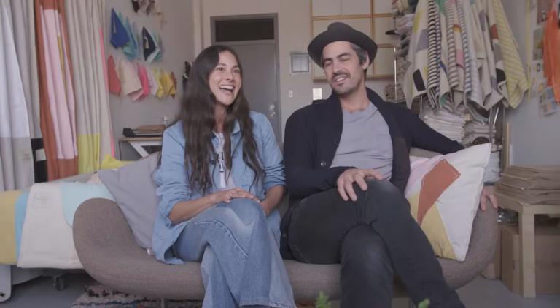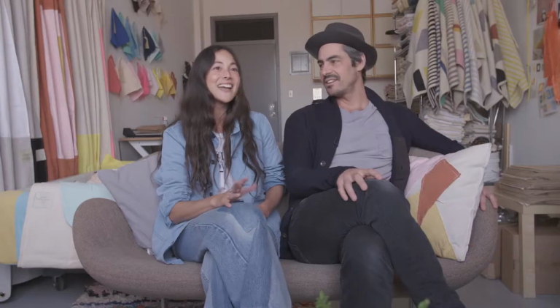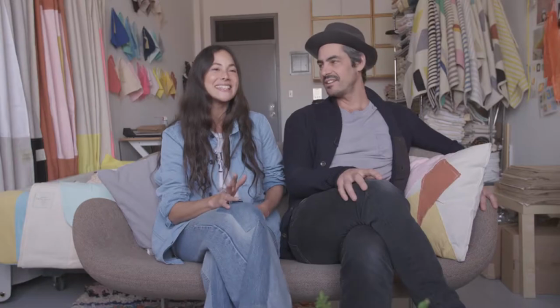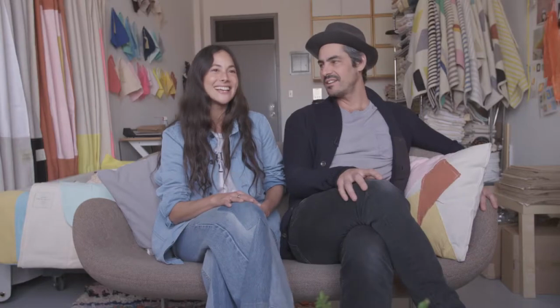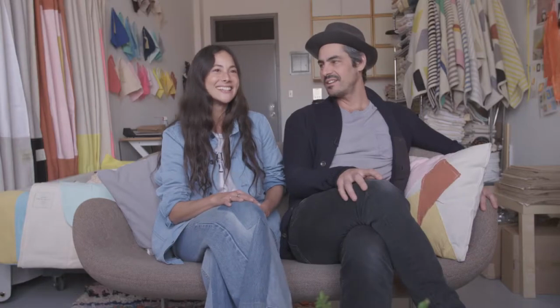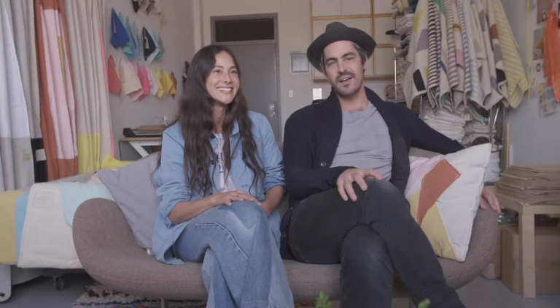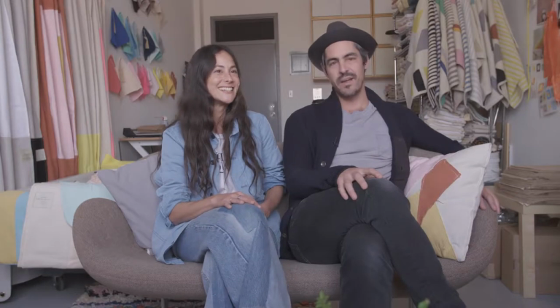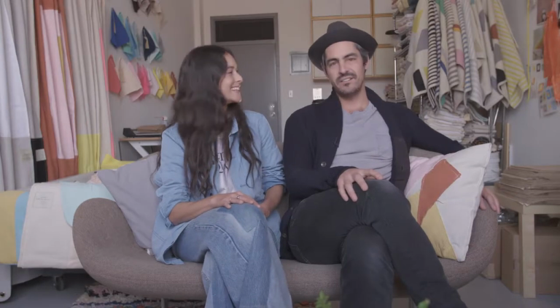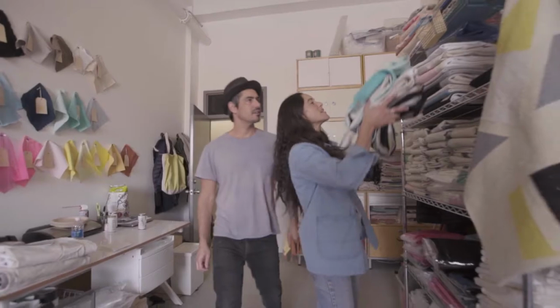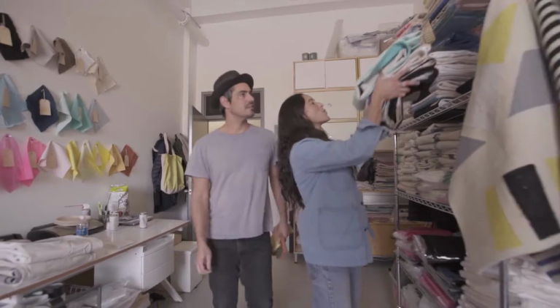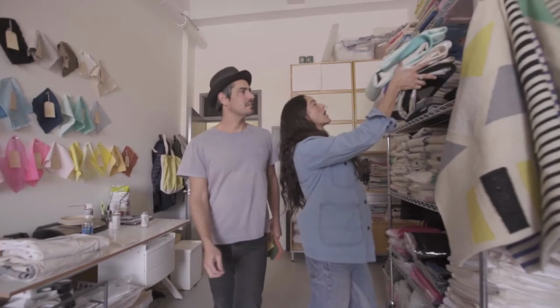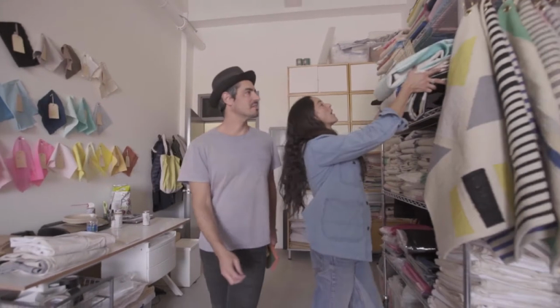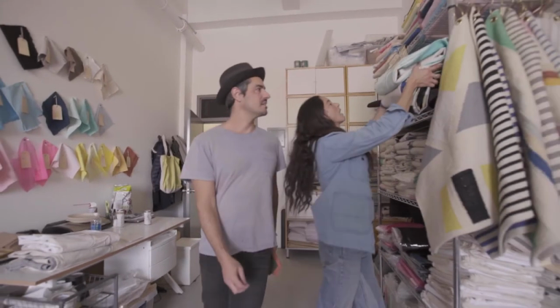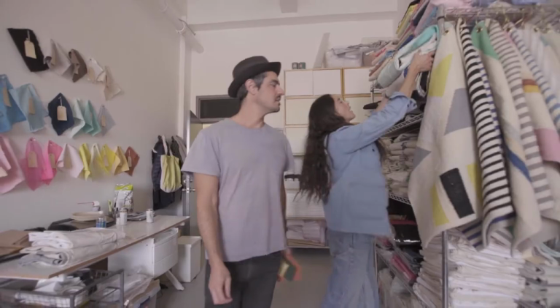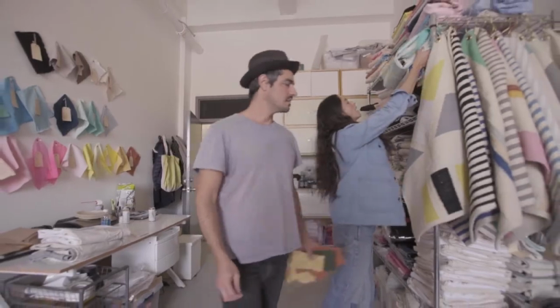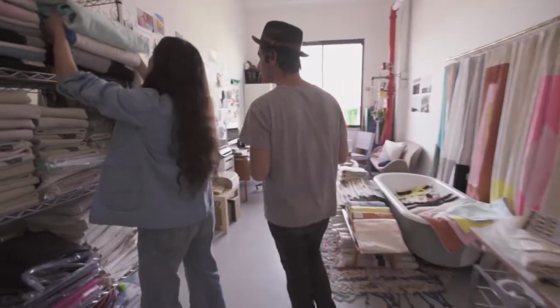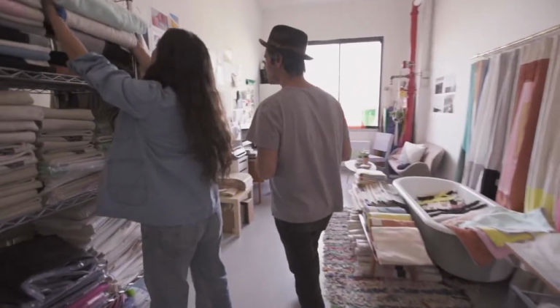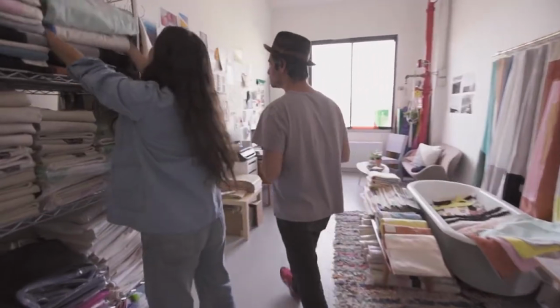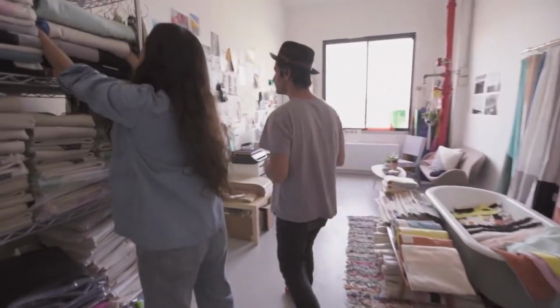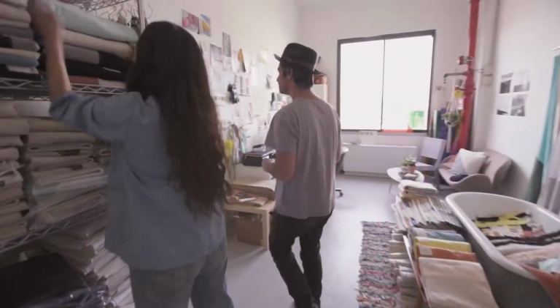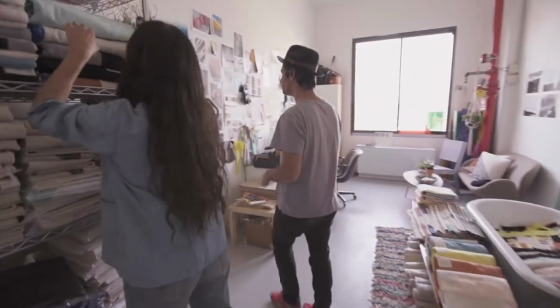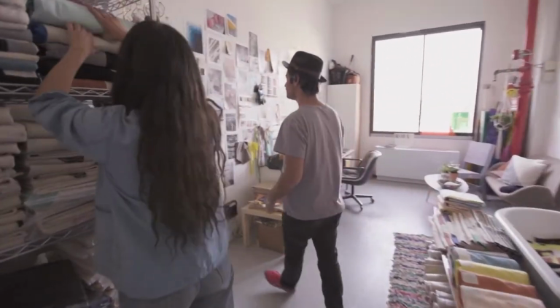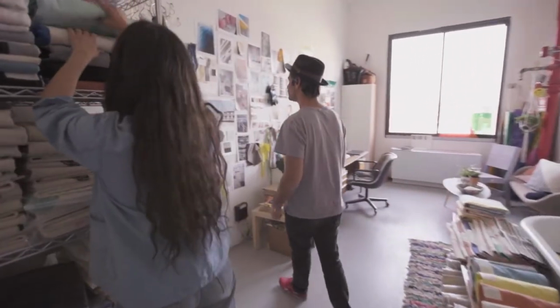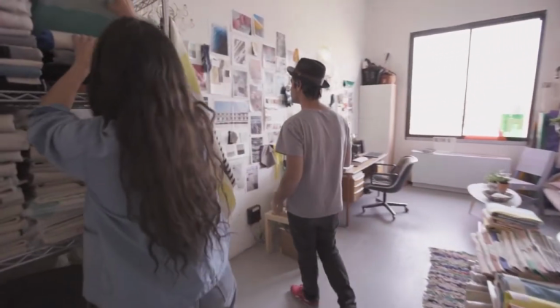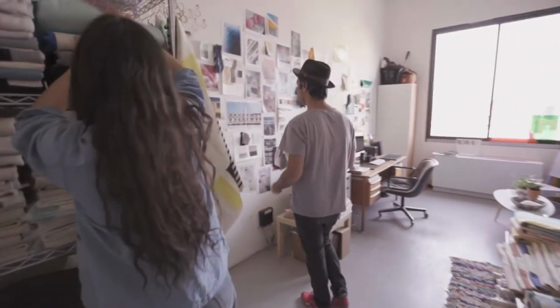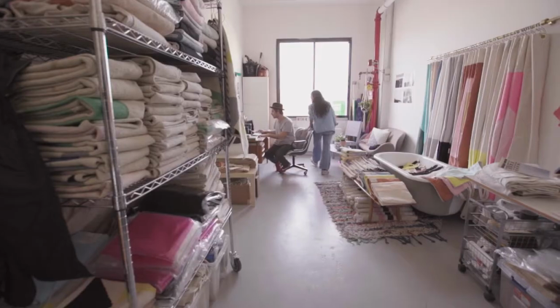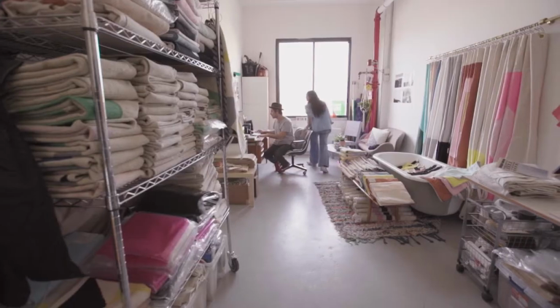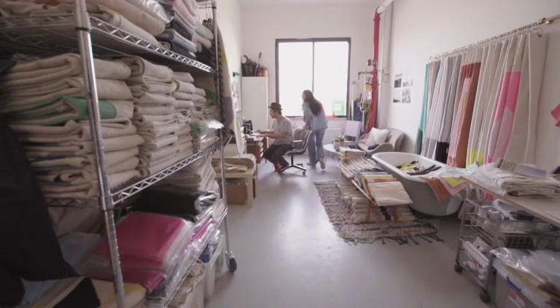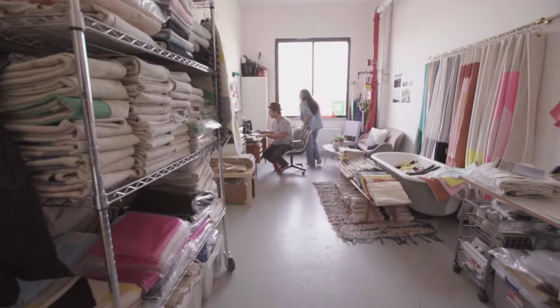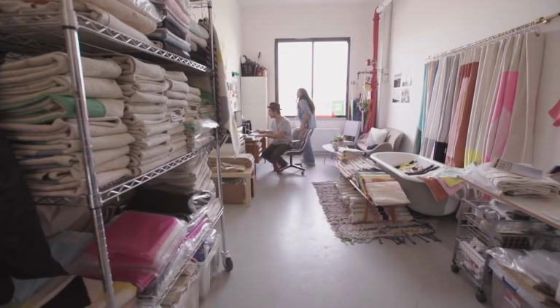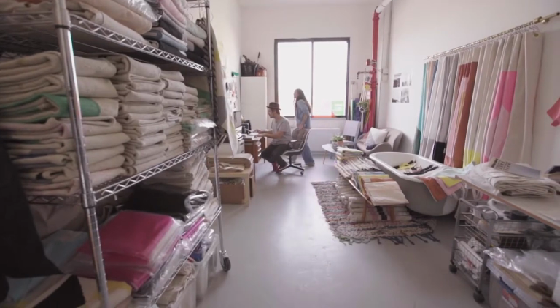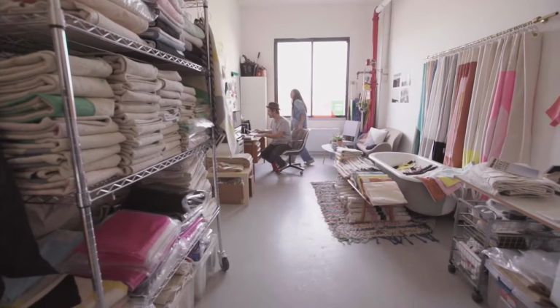Hi, I'm Lisa. I'm Michael. And we are Quiet Town. Welcome to our little studio in our quiet town in Brooklyn.